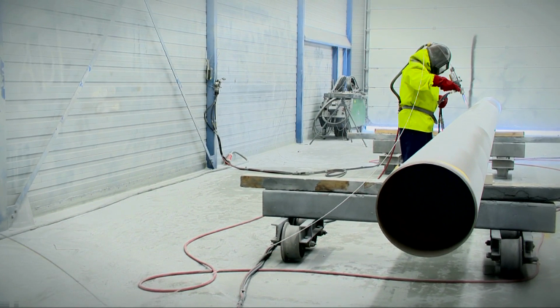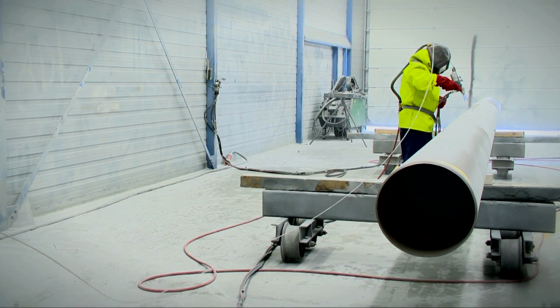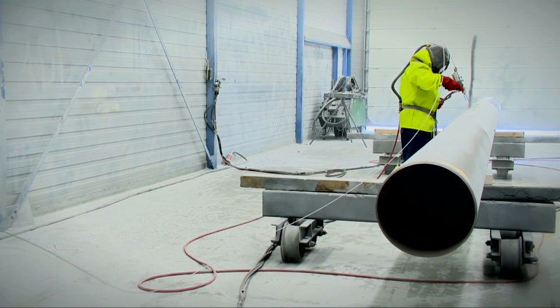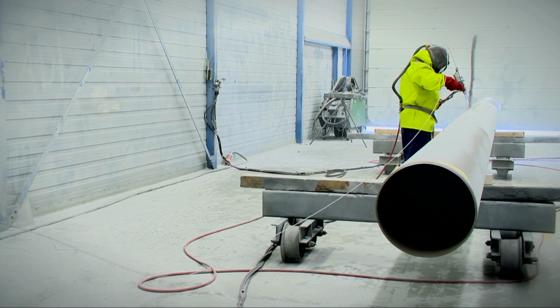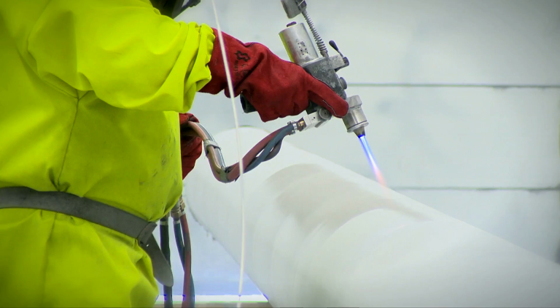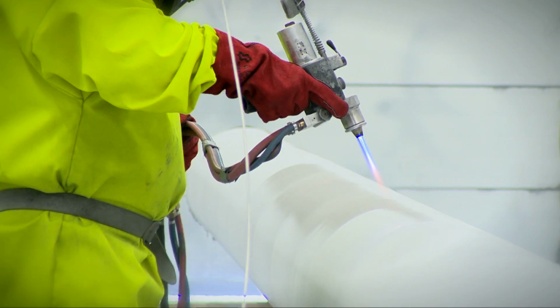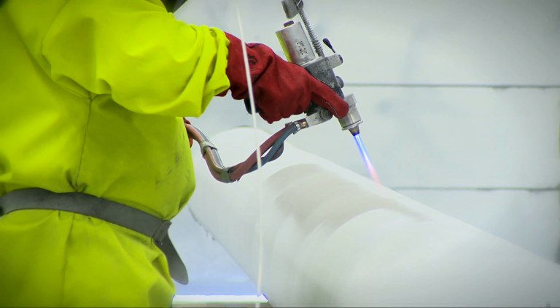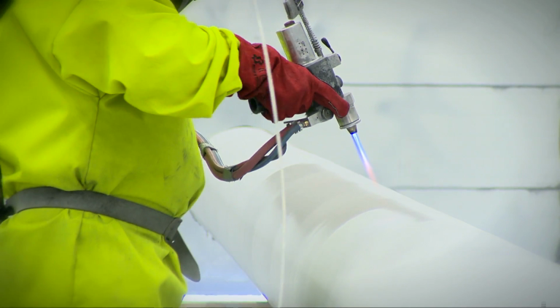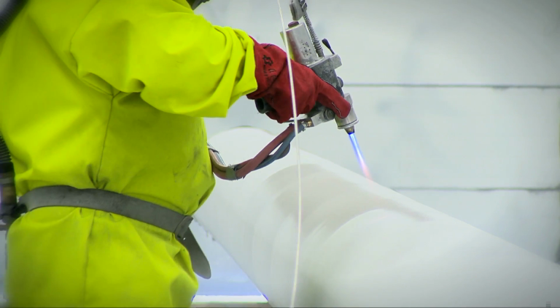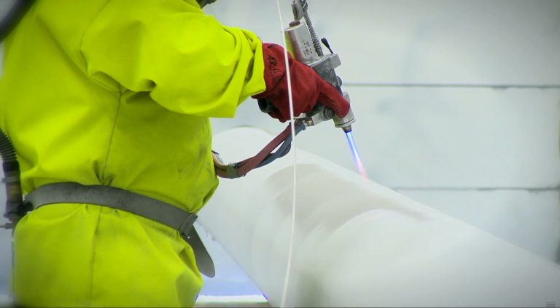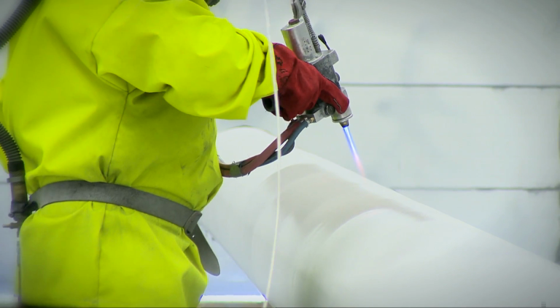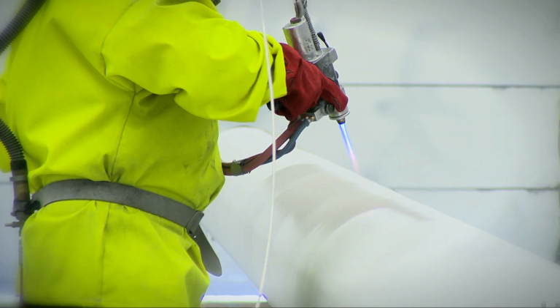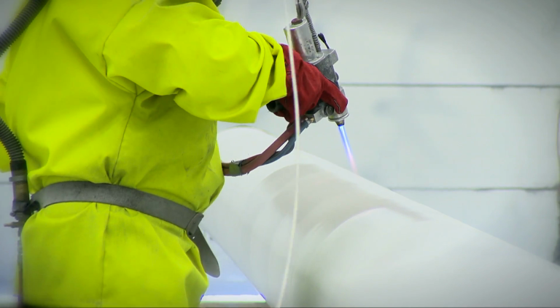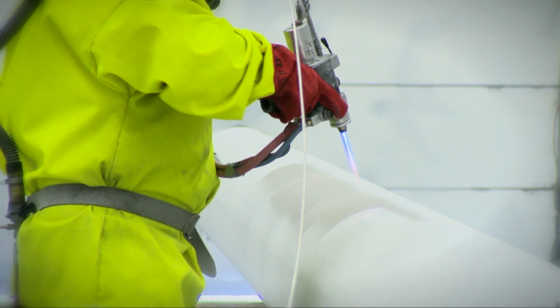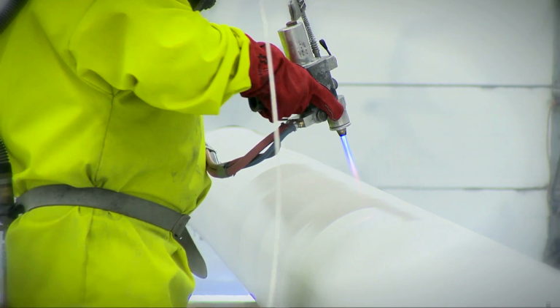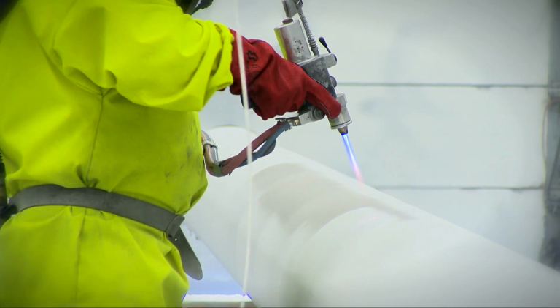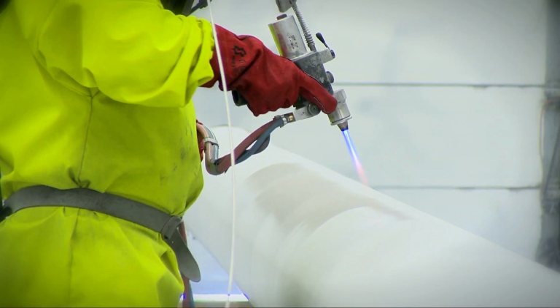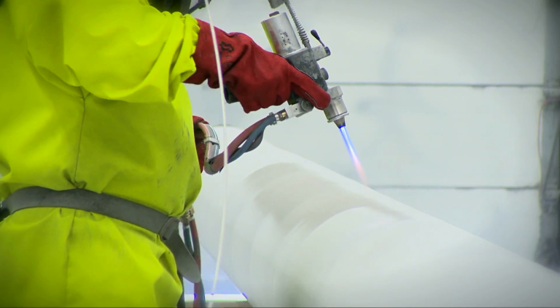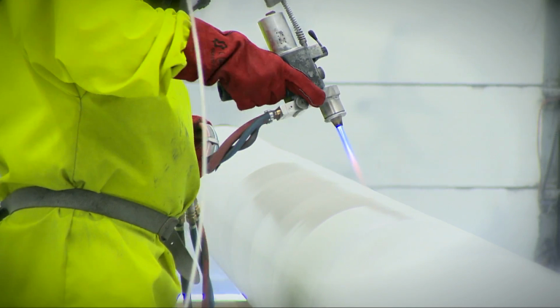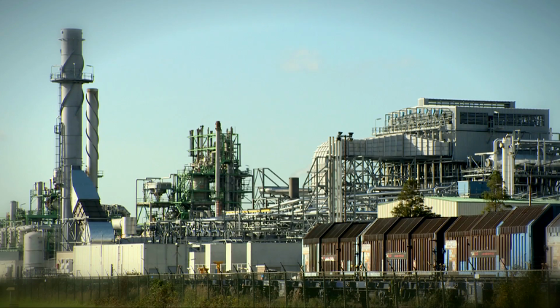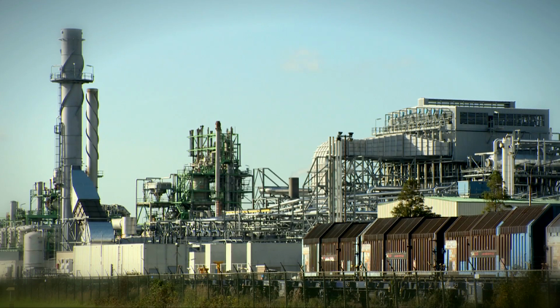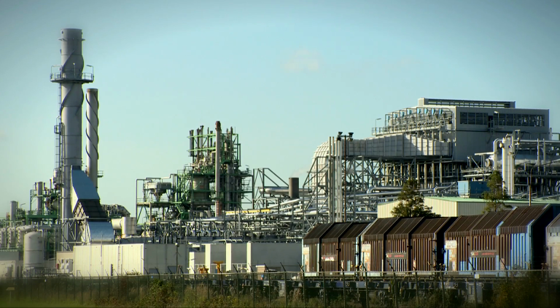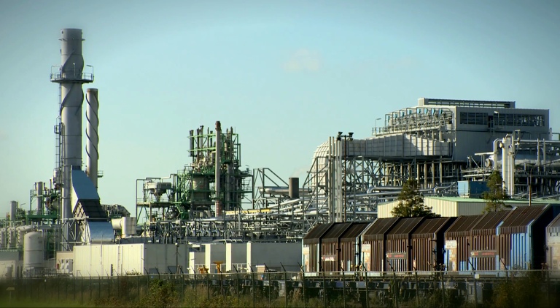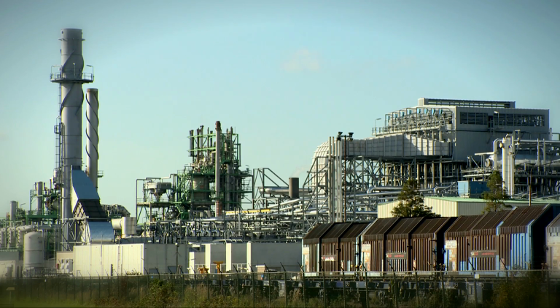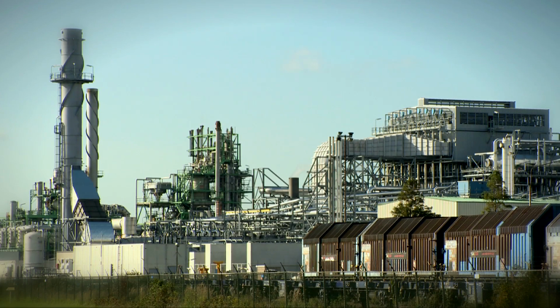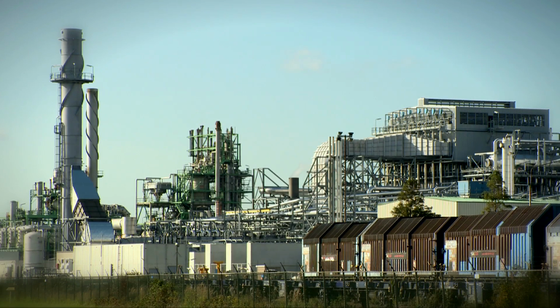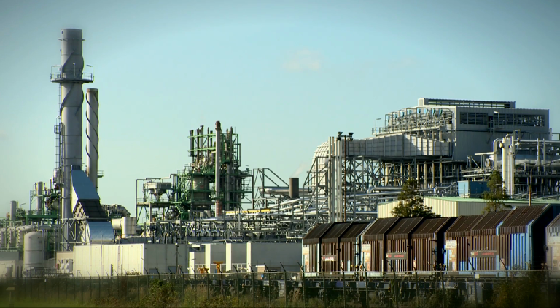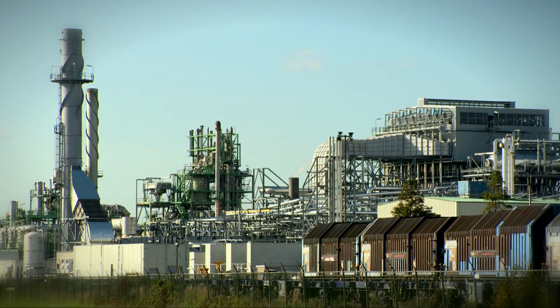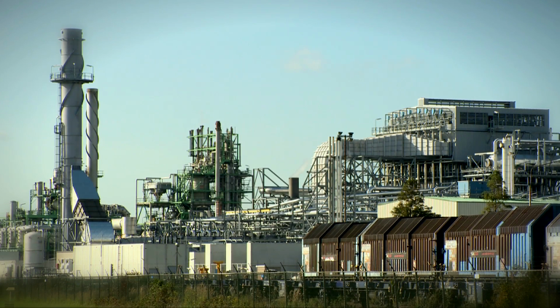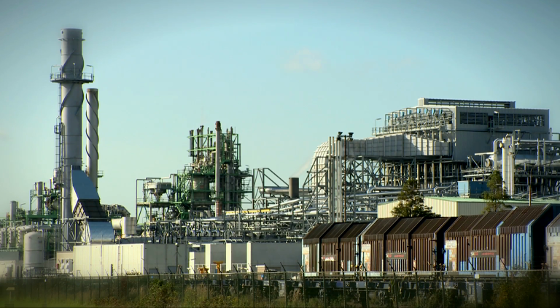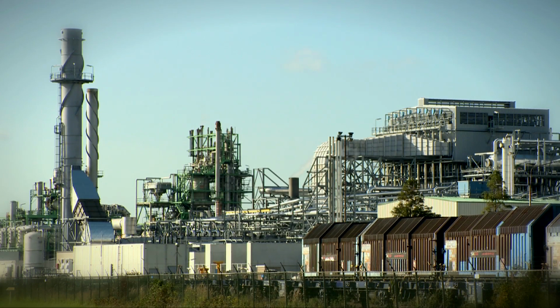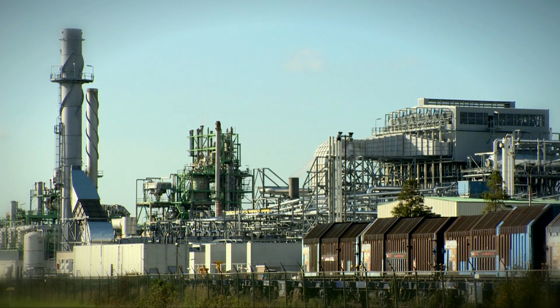TSA provides steel constructions with a corrosion-resistant, durable, protective coating.